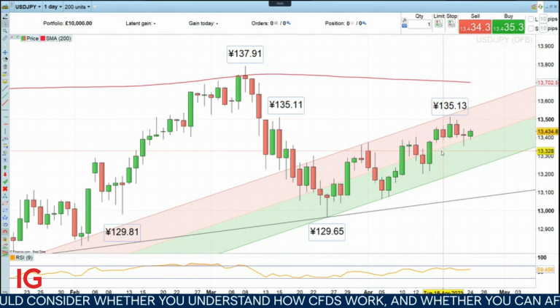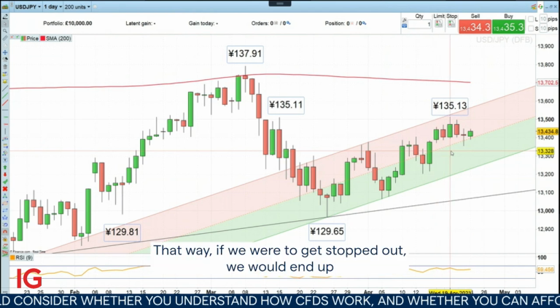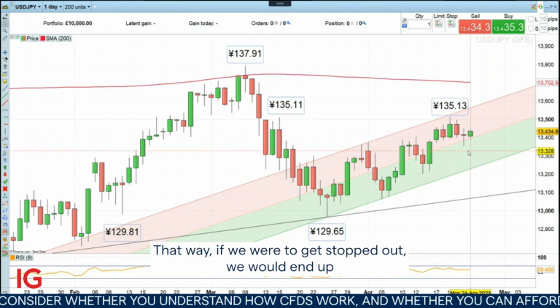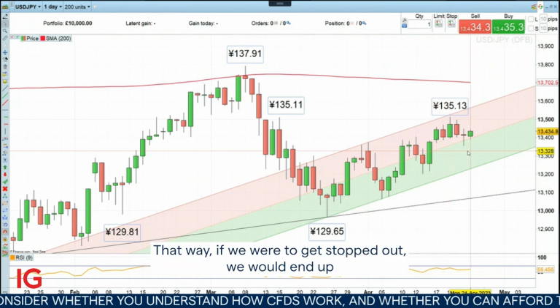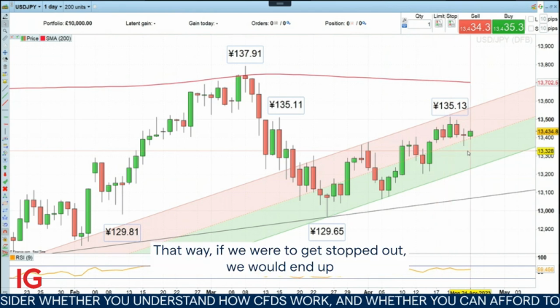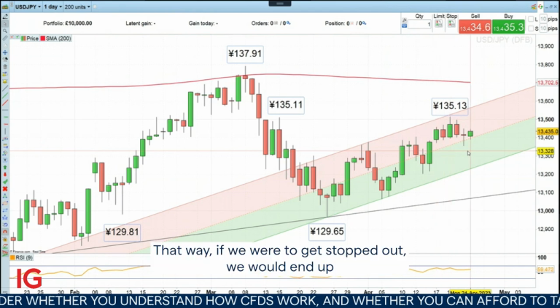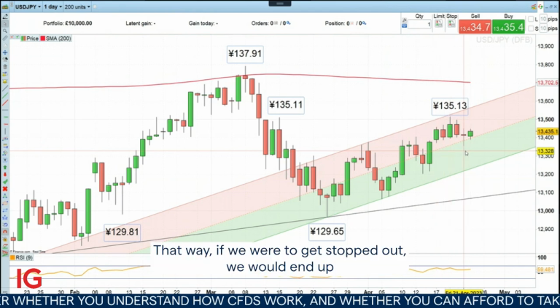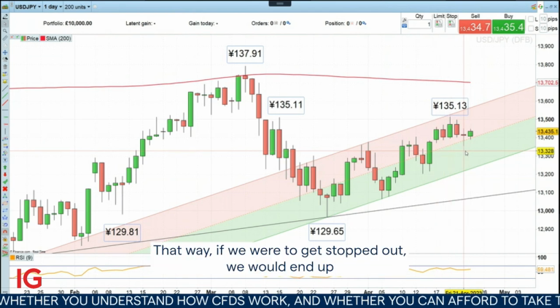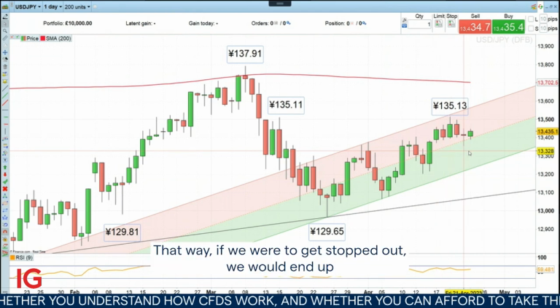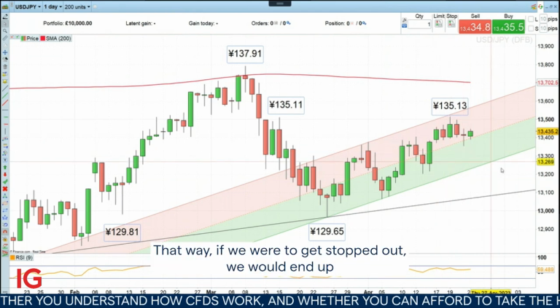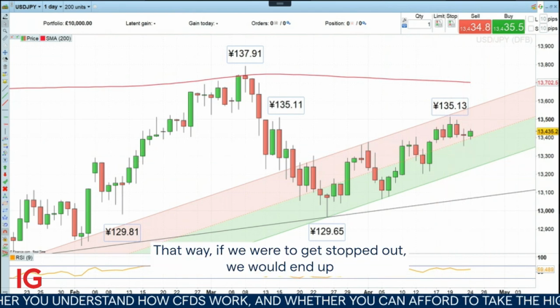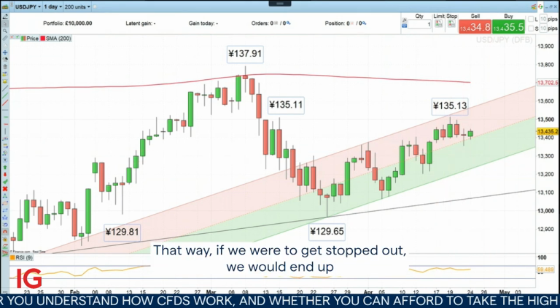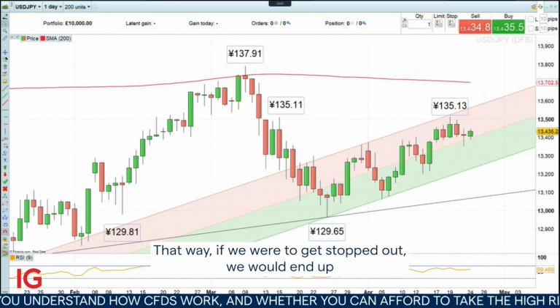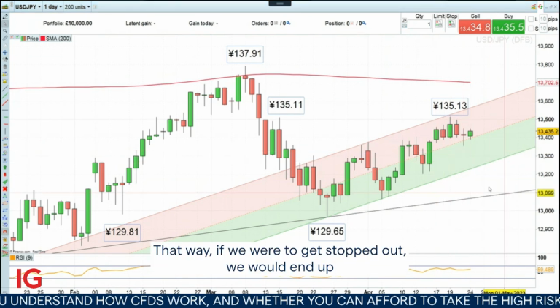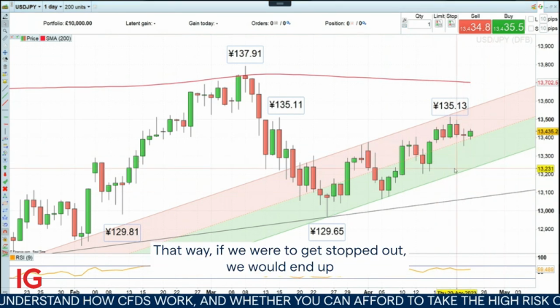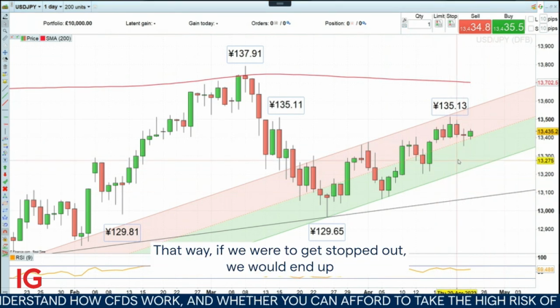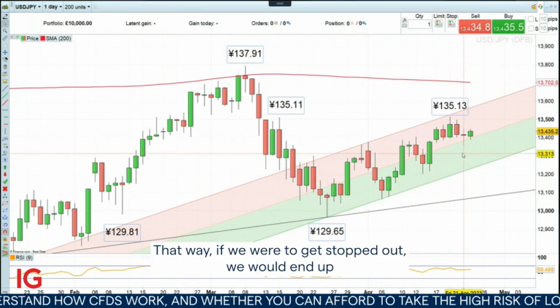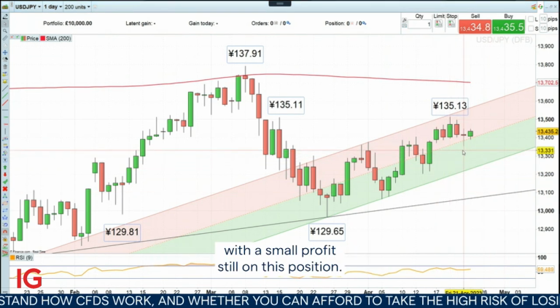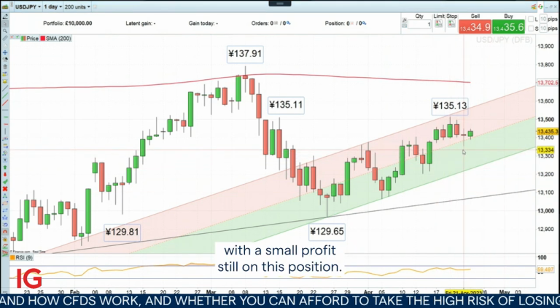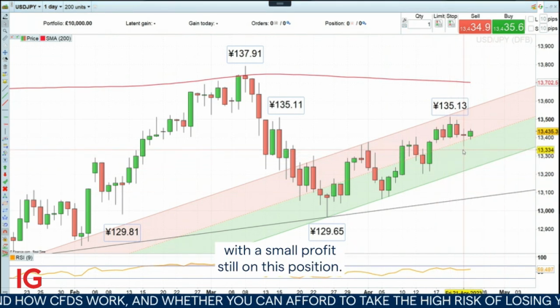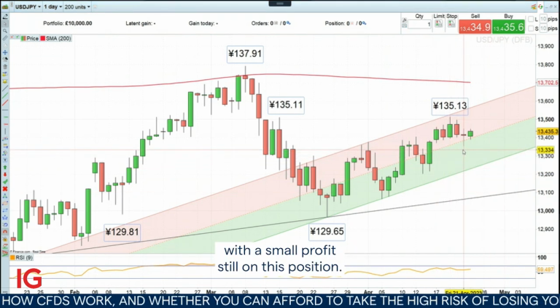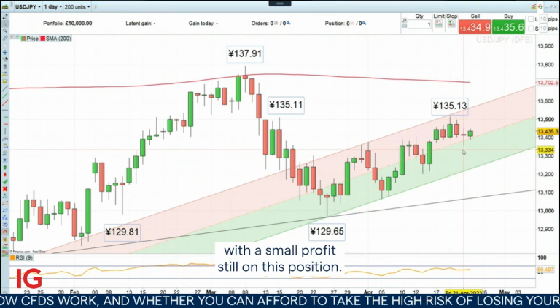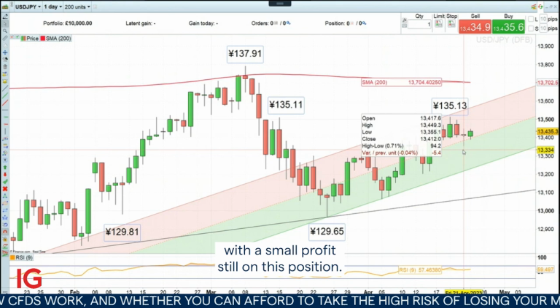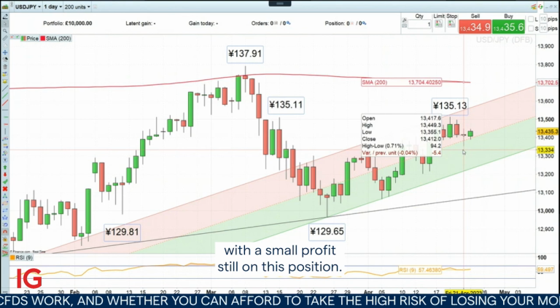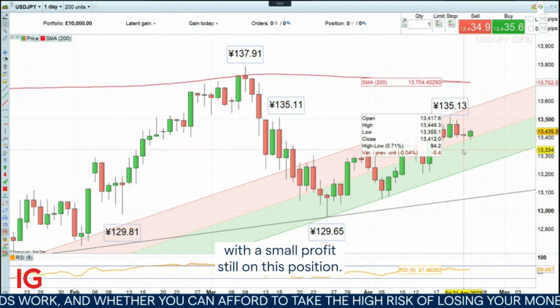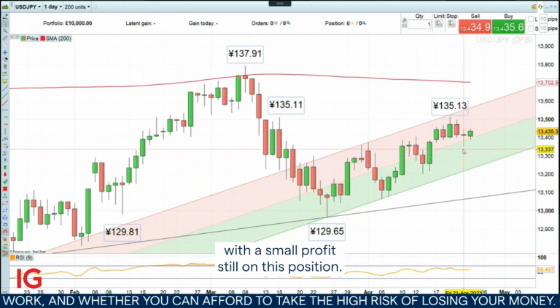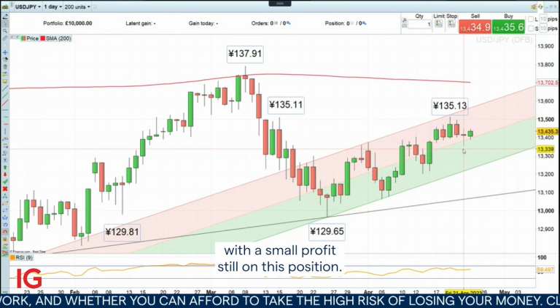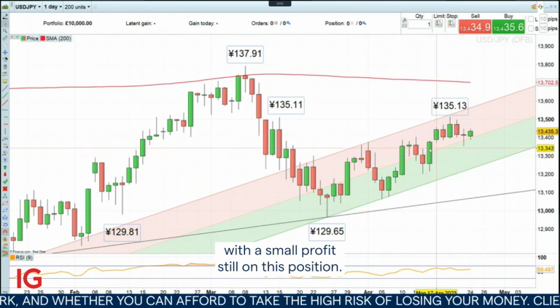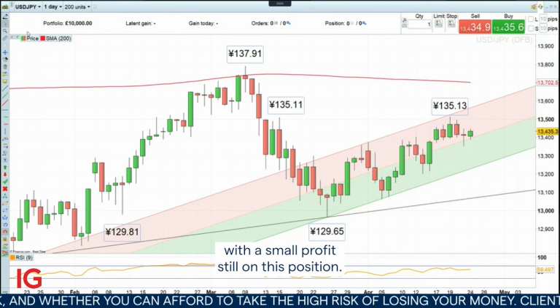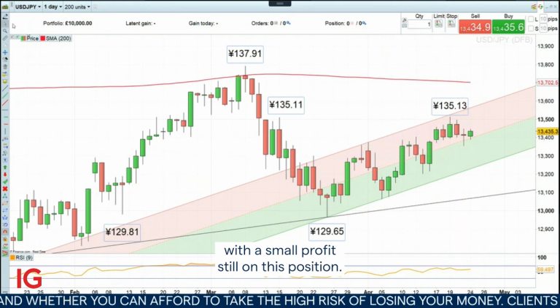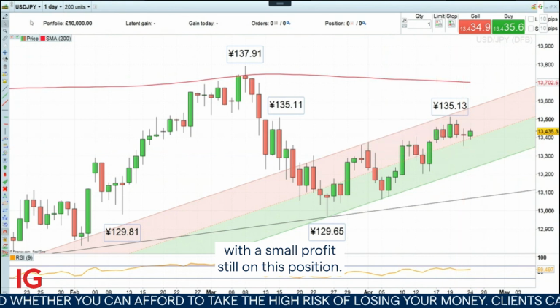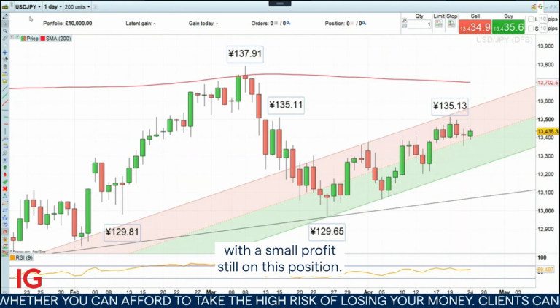That way, if we were to get stopped out, we would end up with a small profit still on this position.